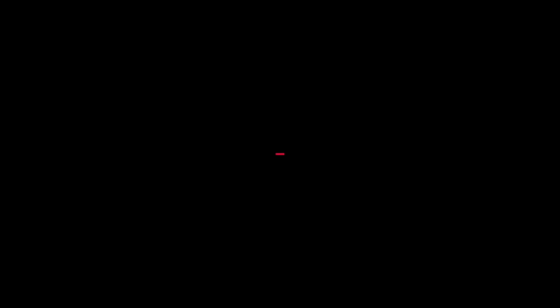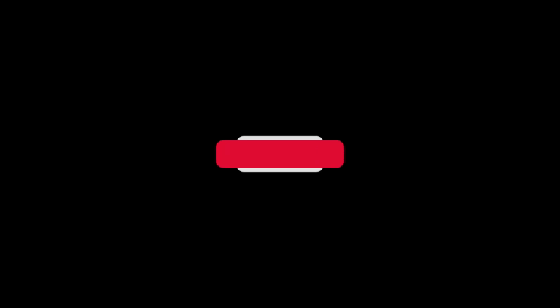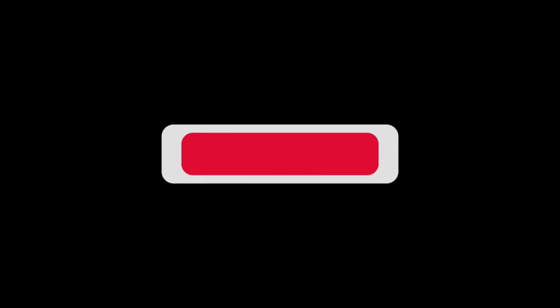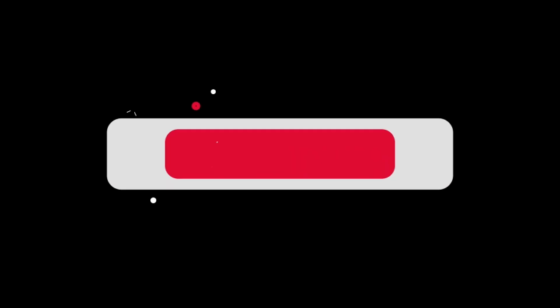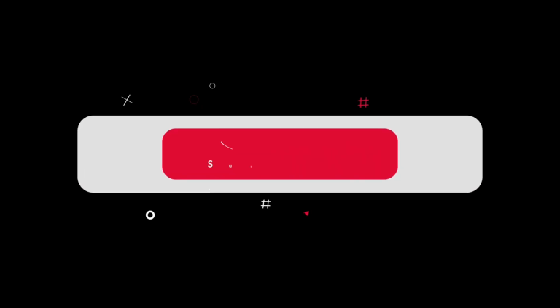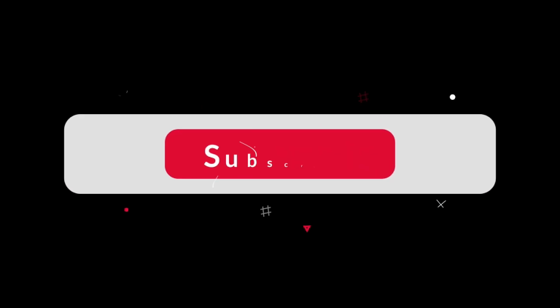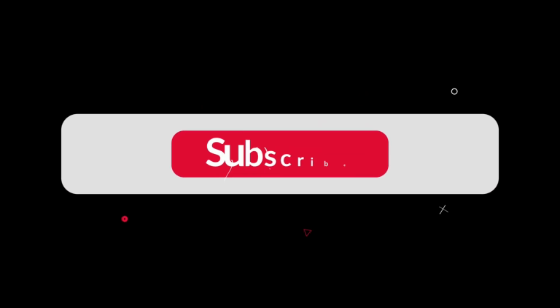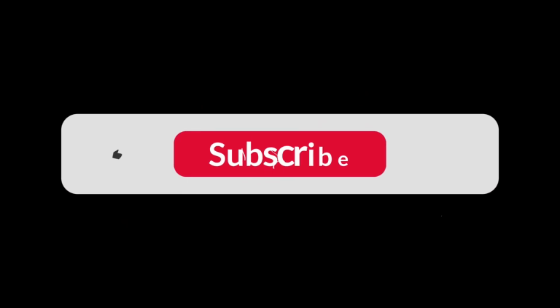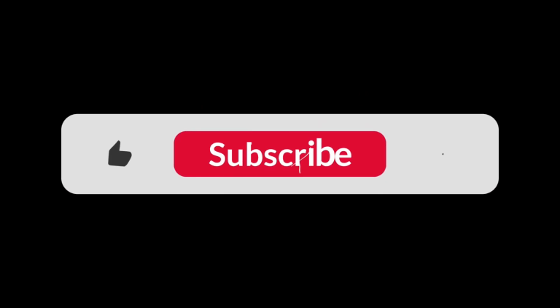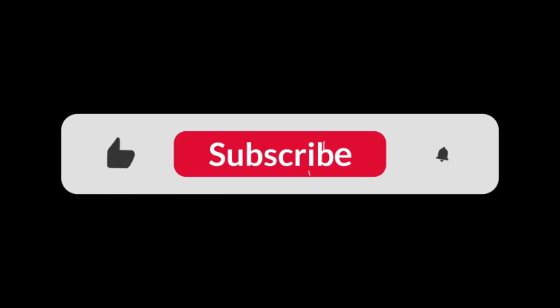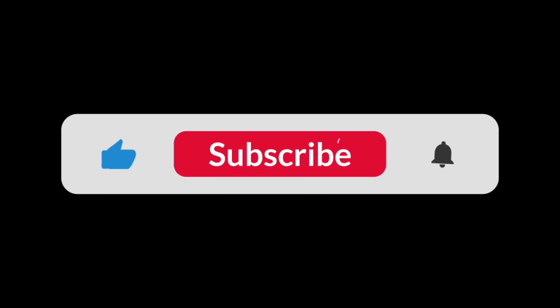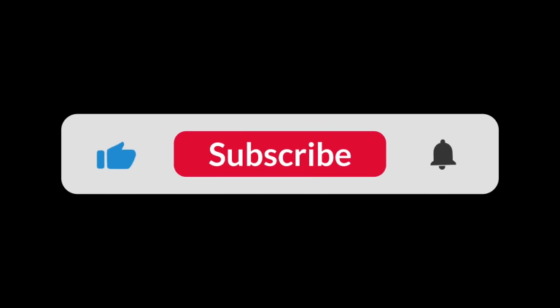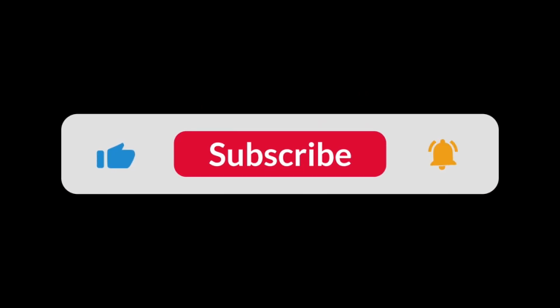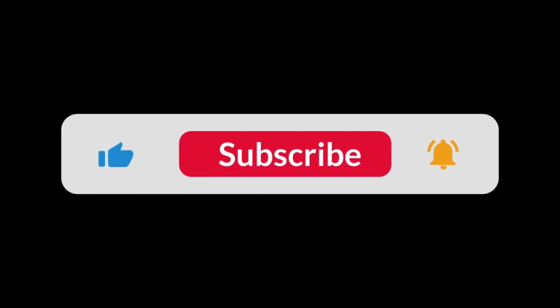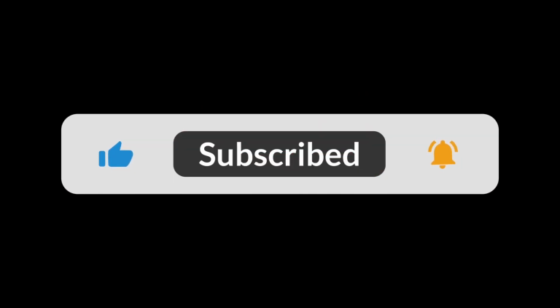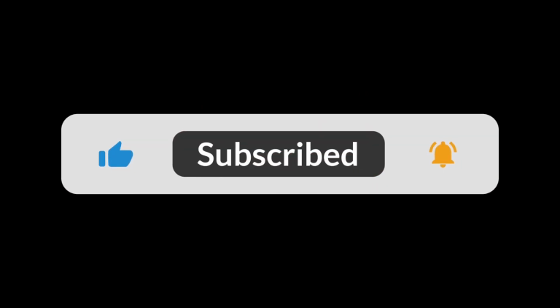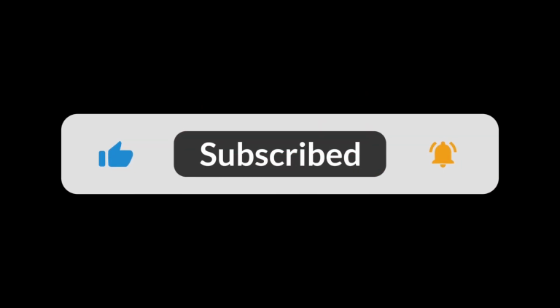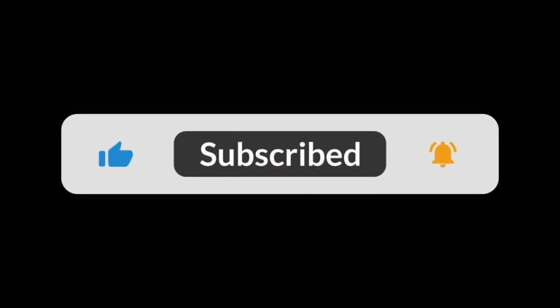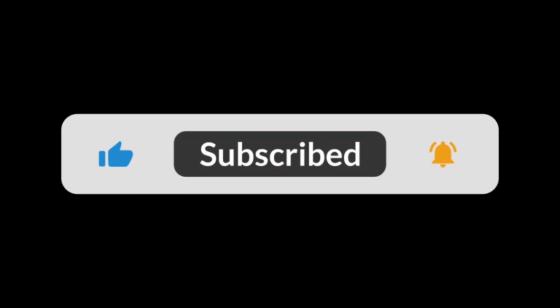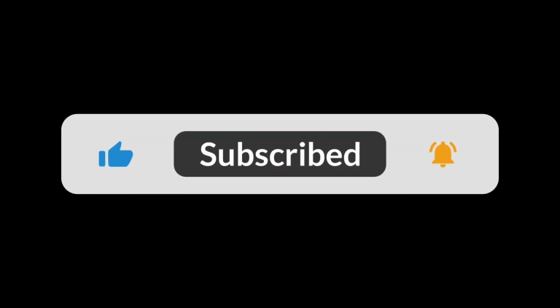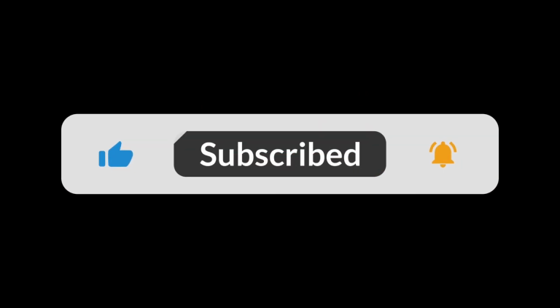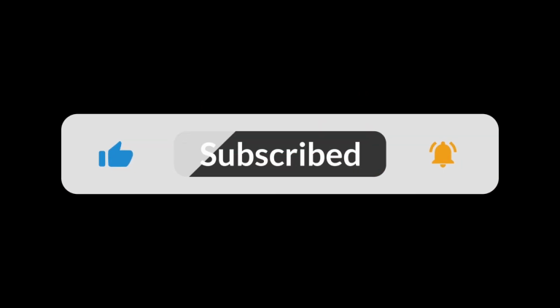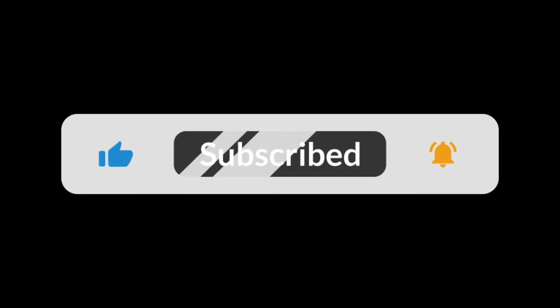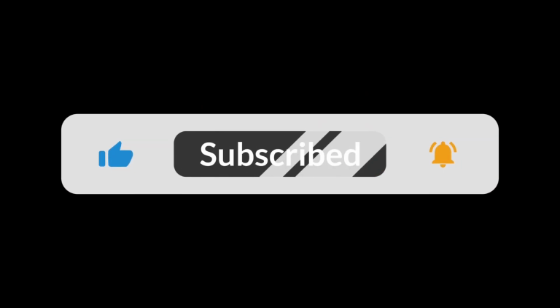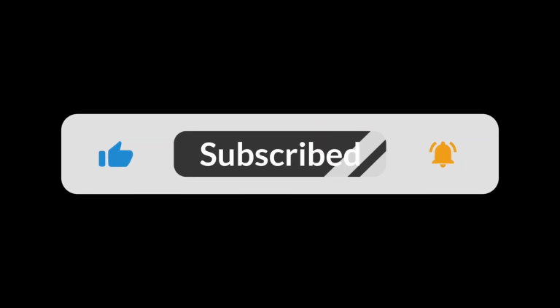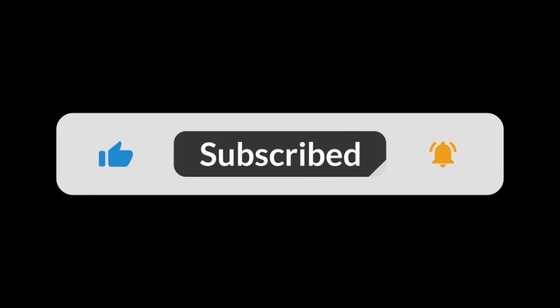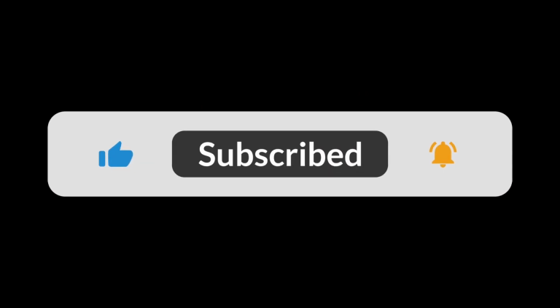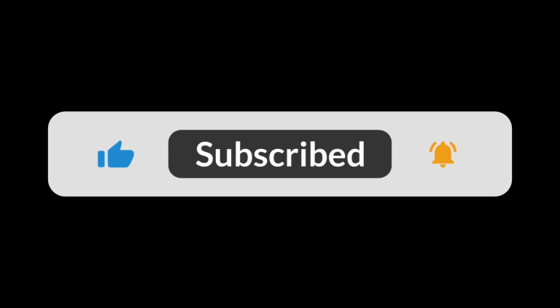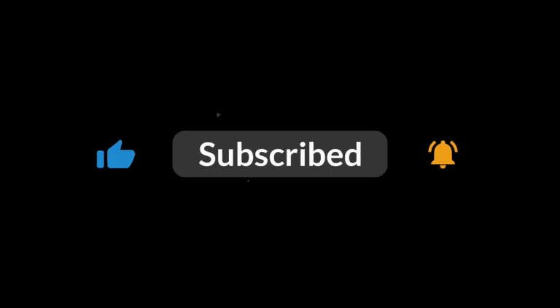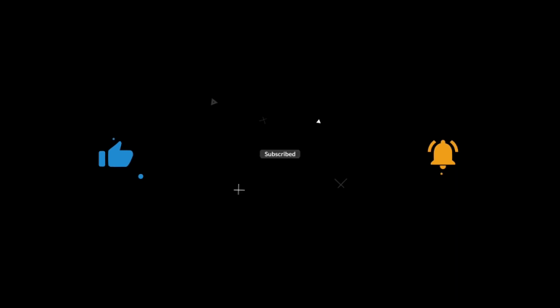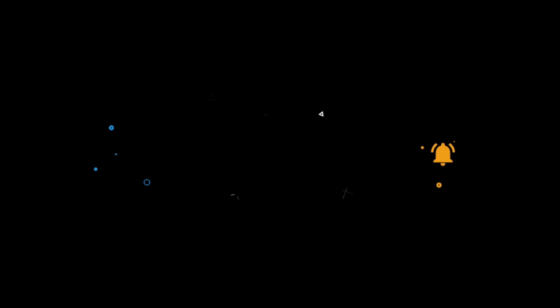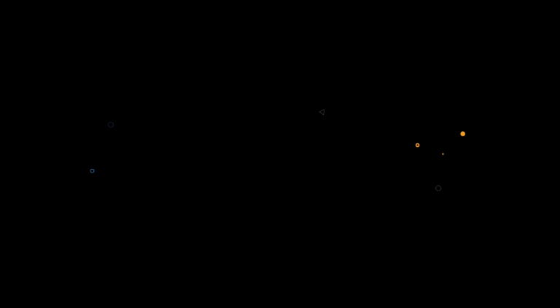Hello, welcome to the Polish Pulse channel. Please subscribe, like, and turn on the notification bell.